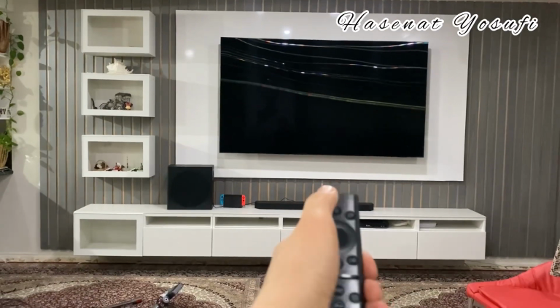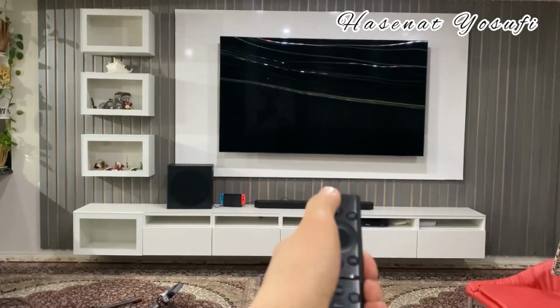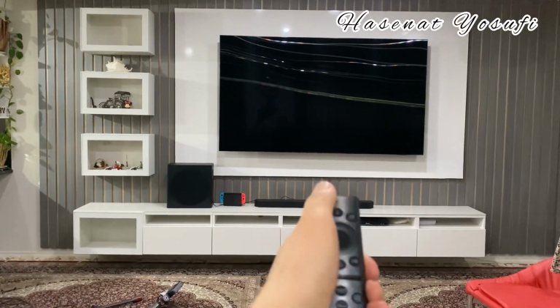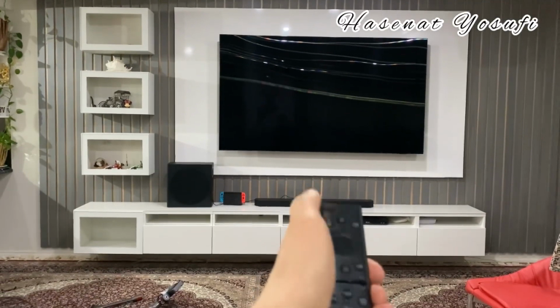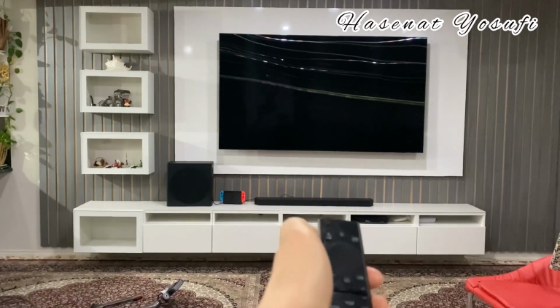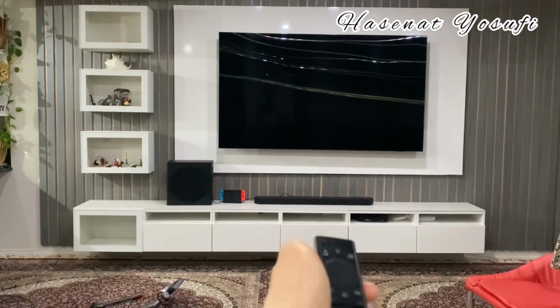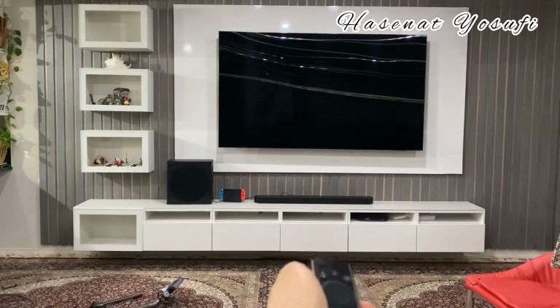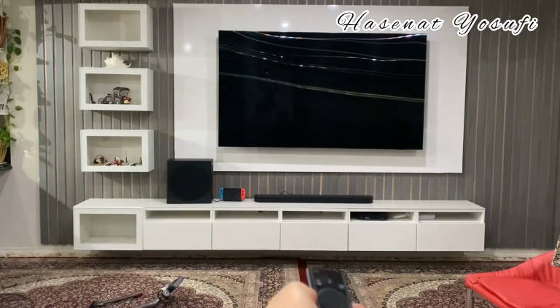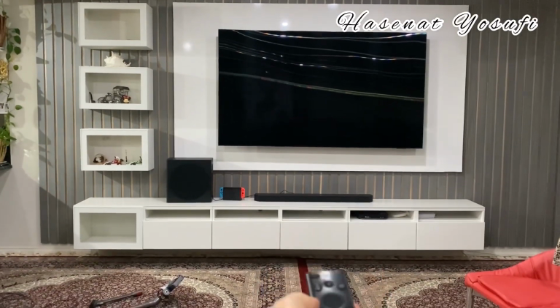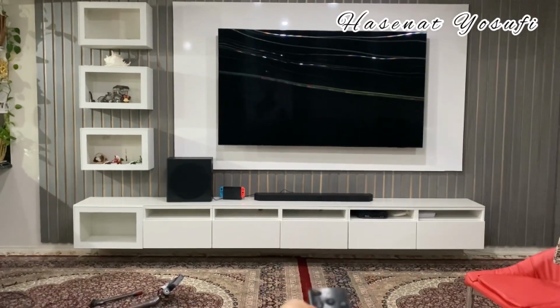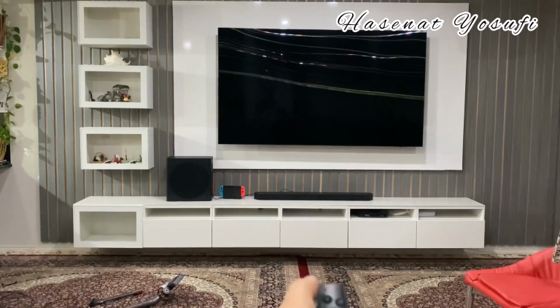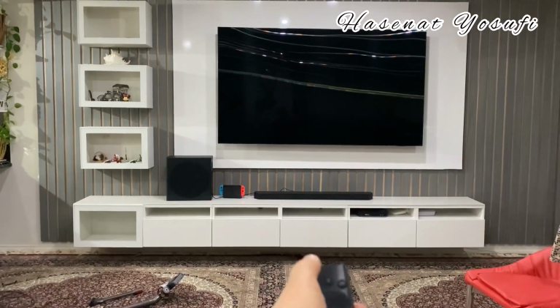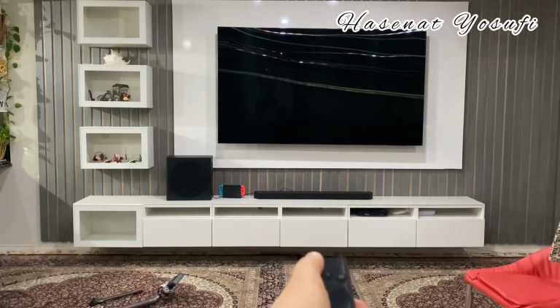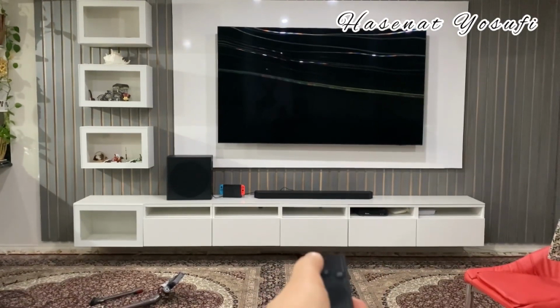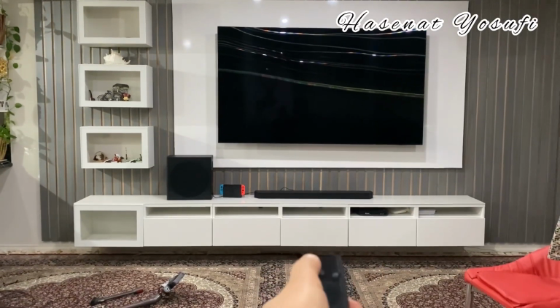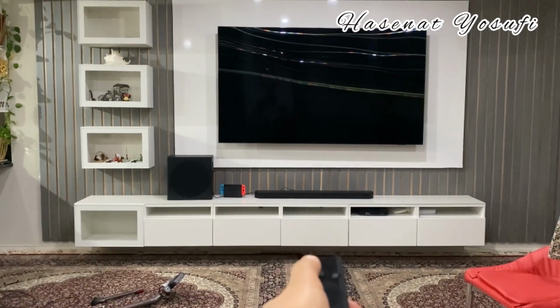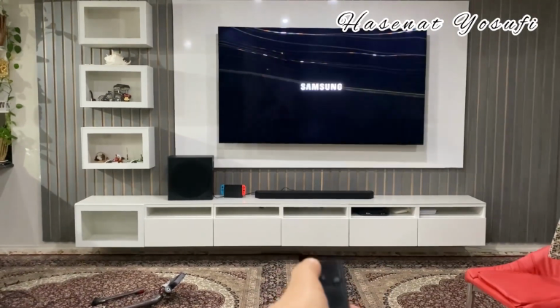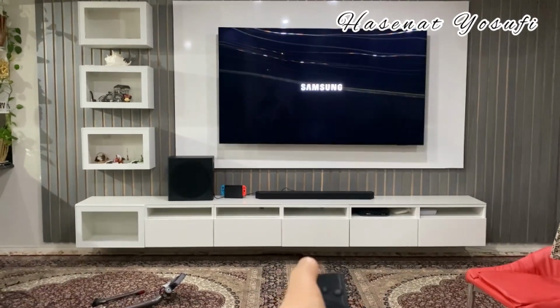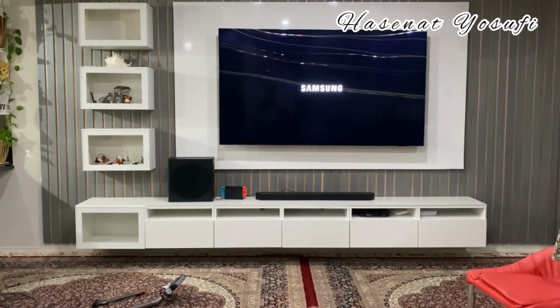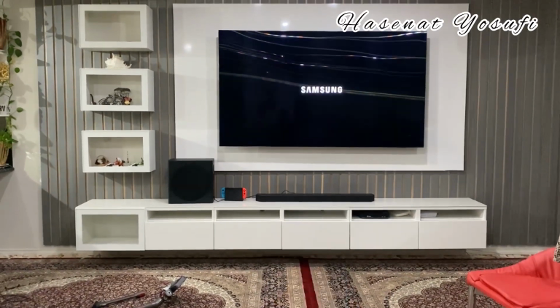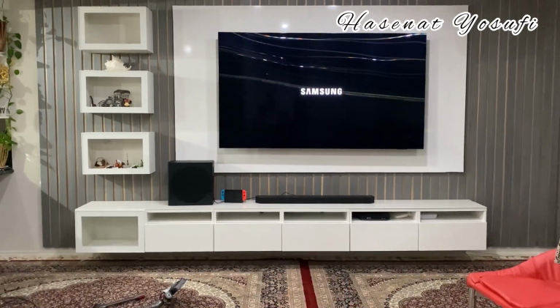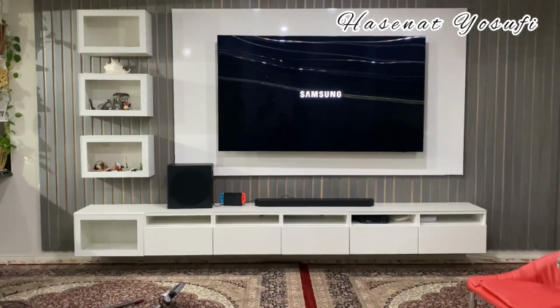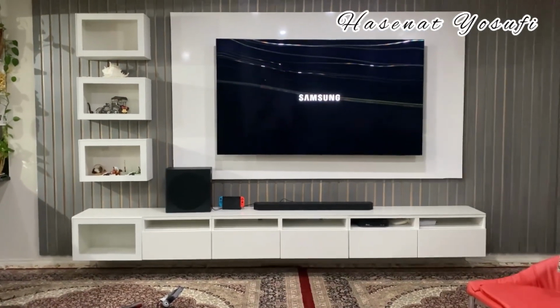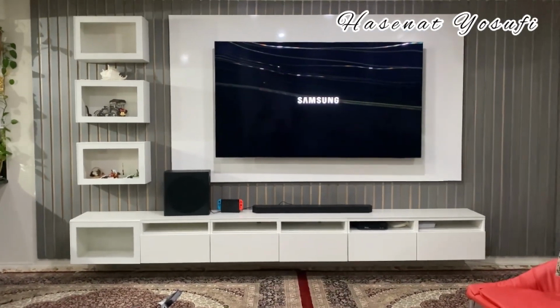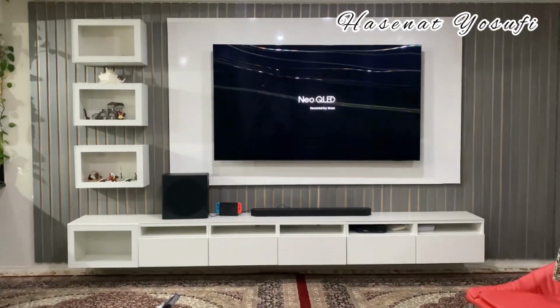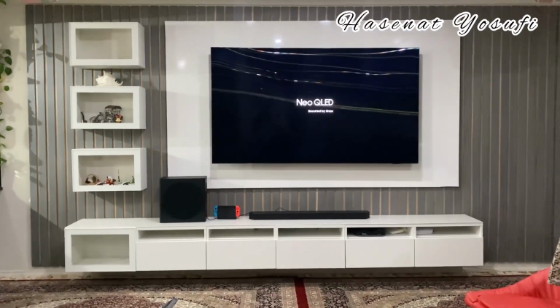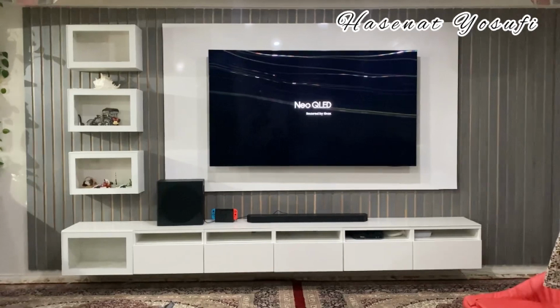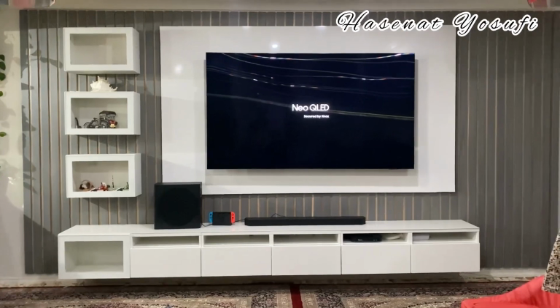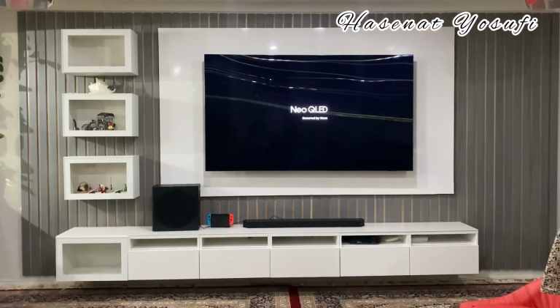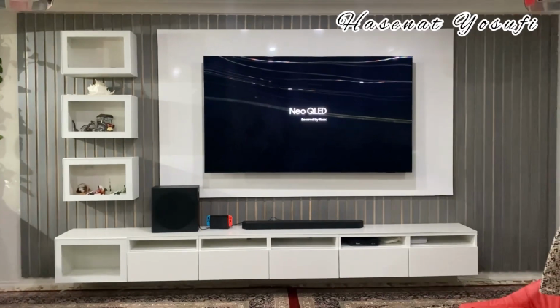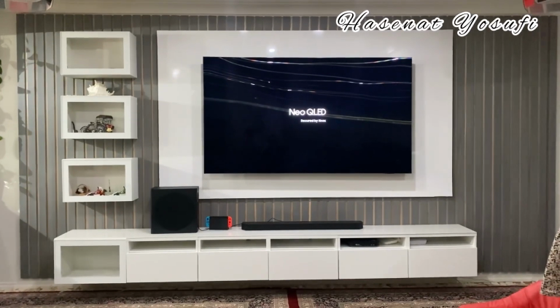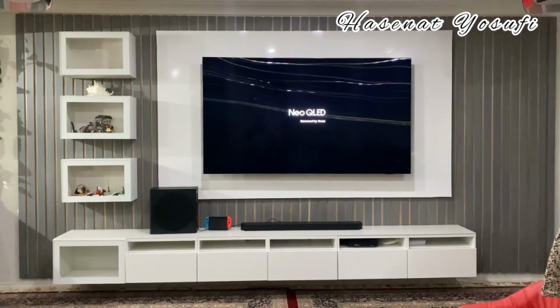As you can see, we're turning it on. I was so excited. It's turned on — oh my God!